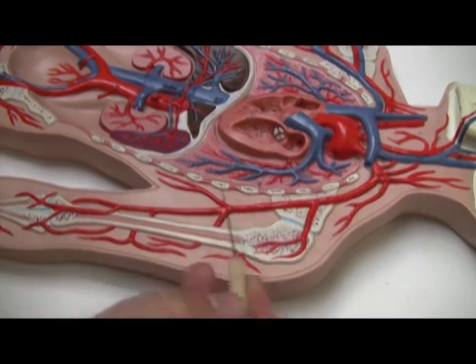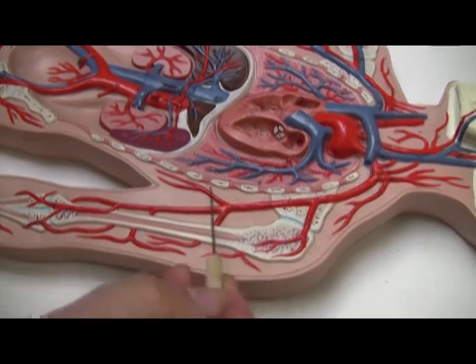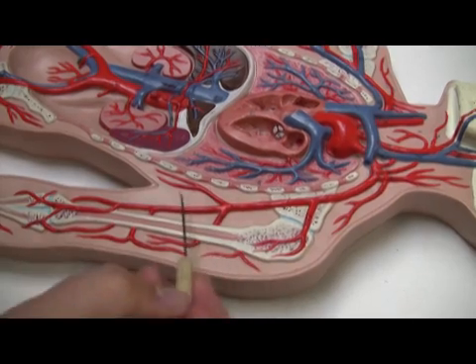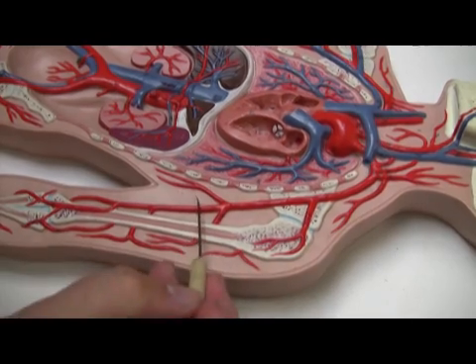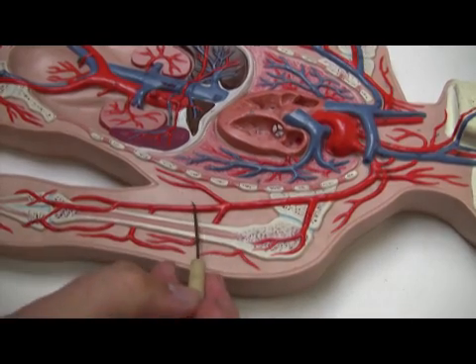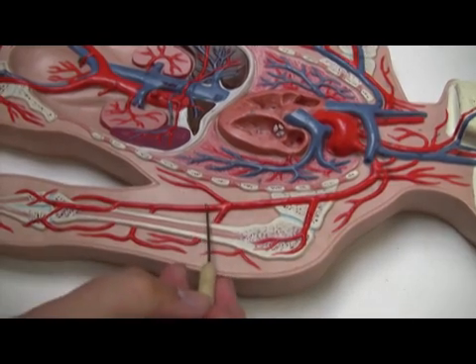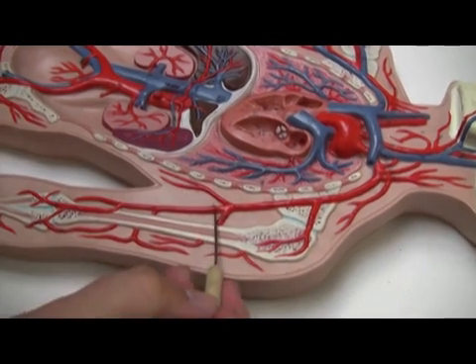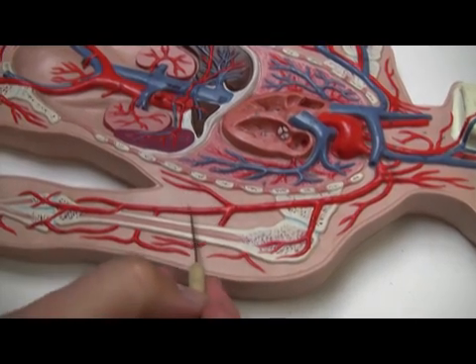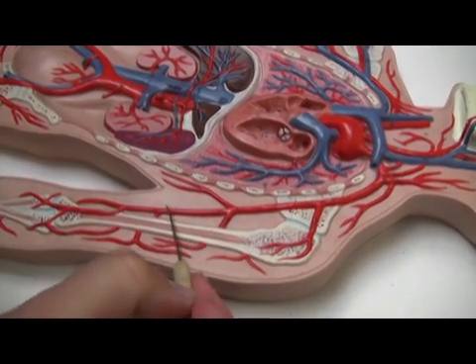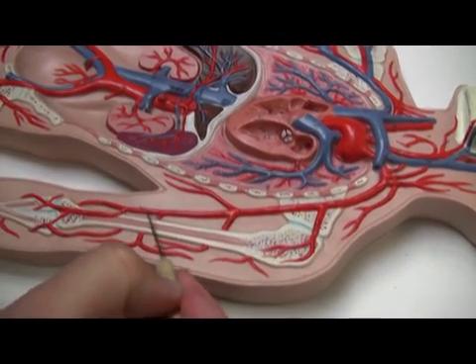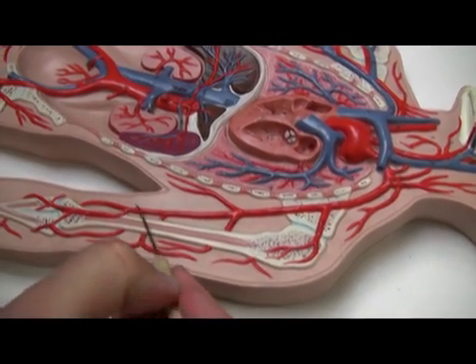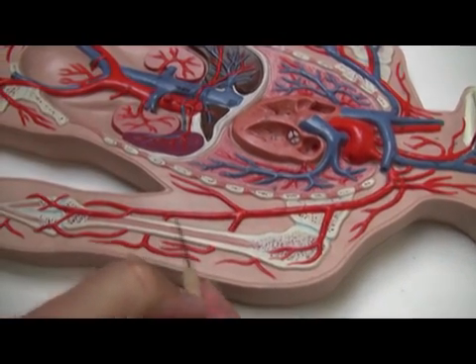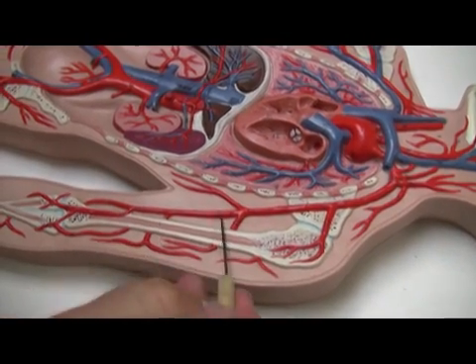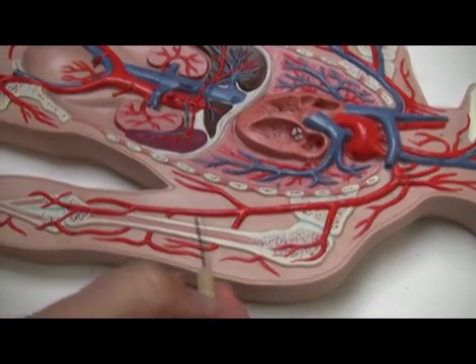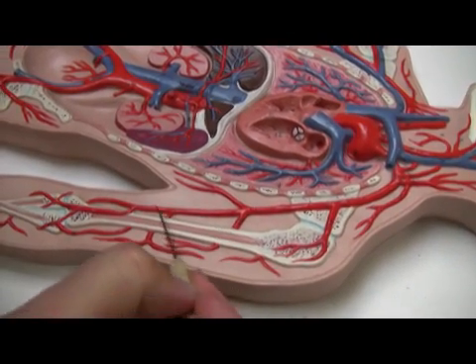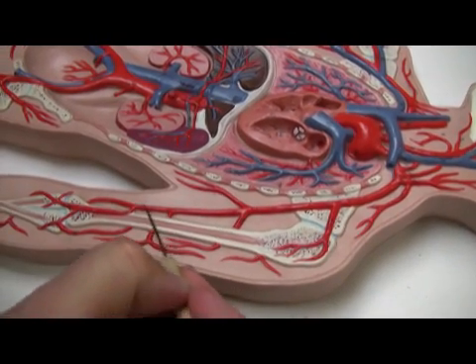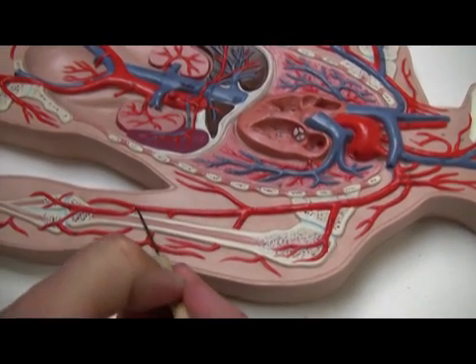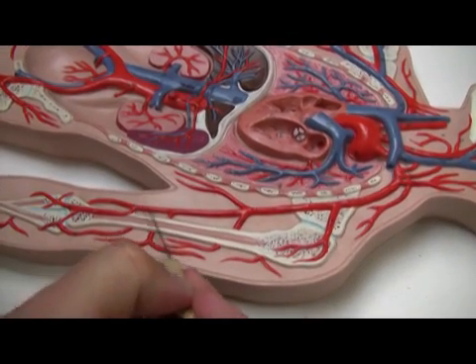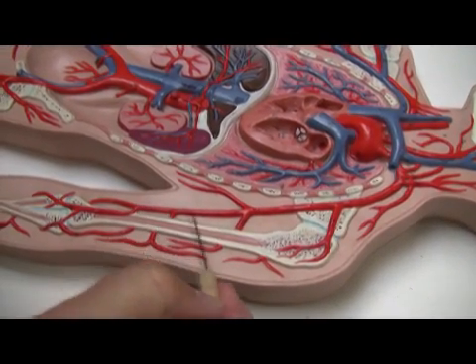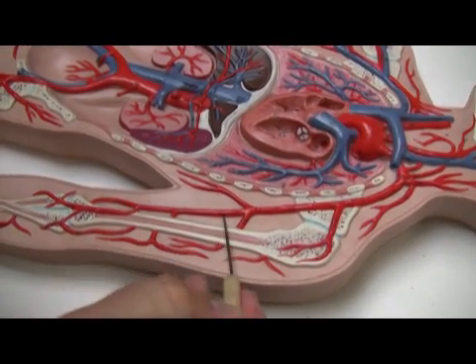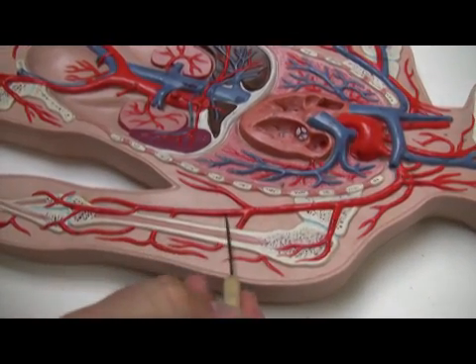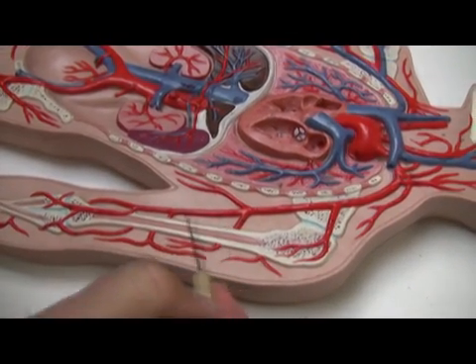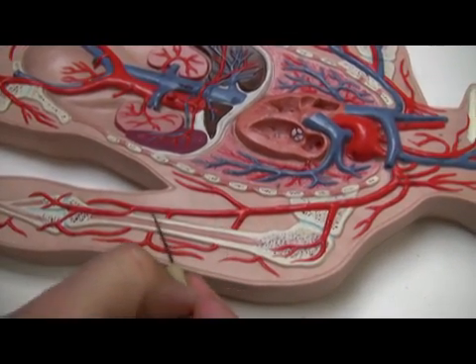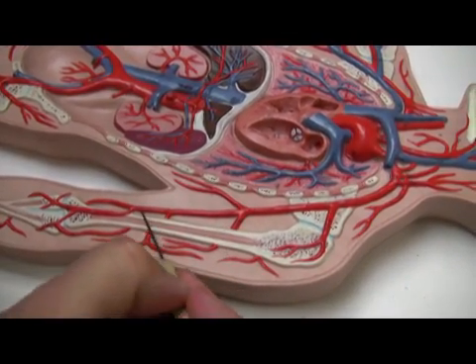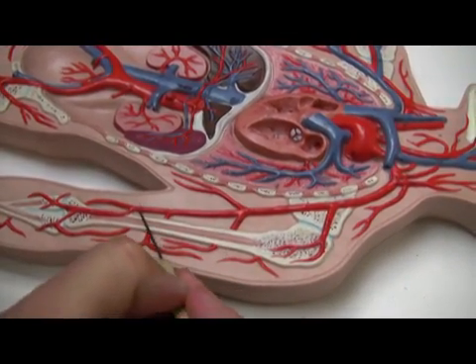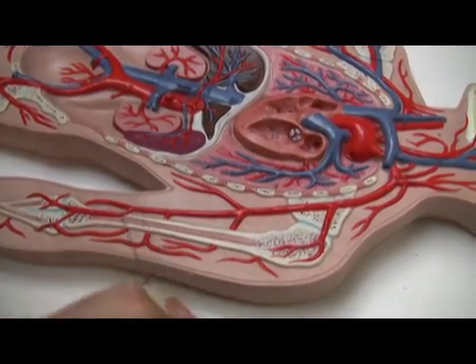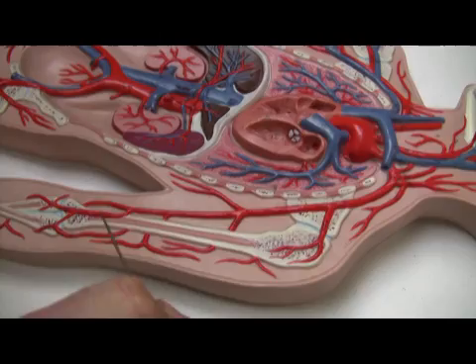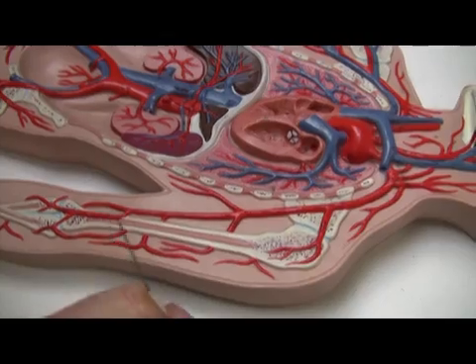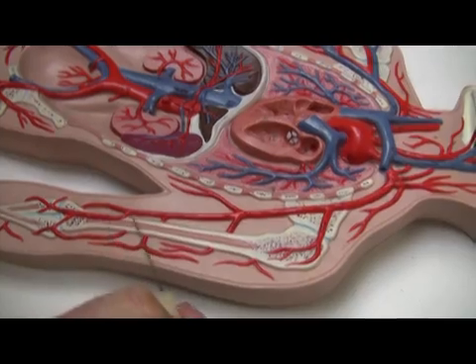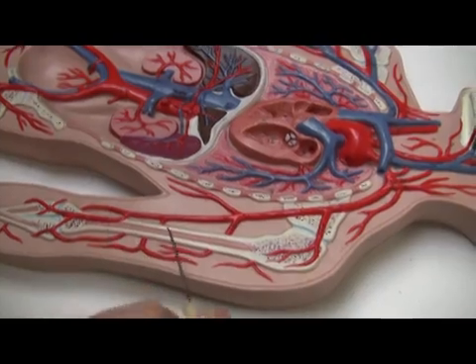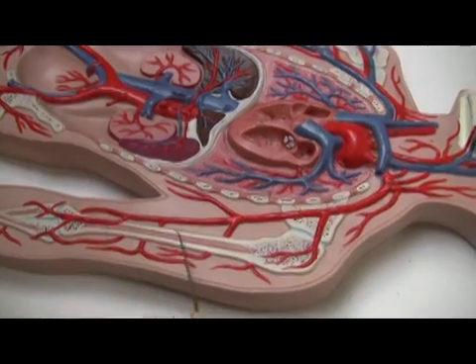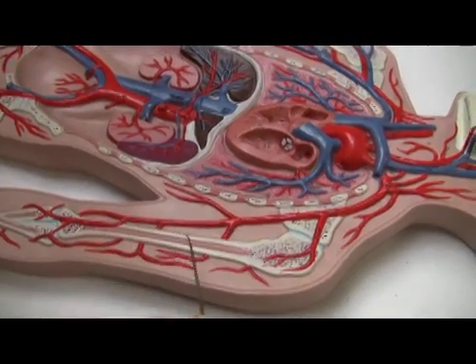The brachial artery goes down the forearm here. And that's as far as we'll go with arteries today.